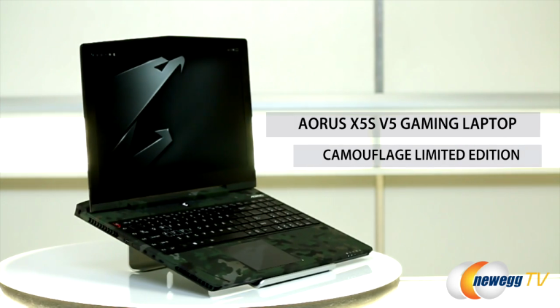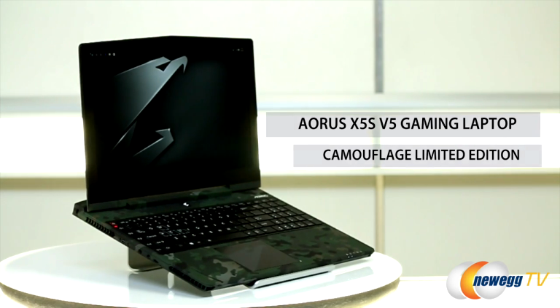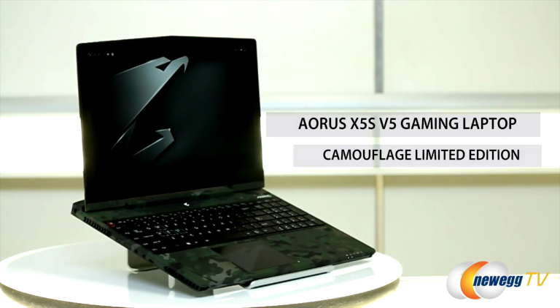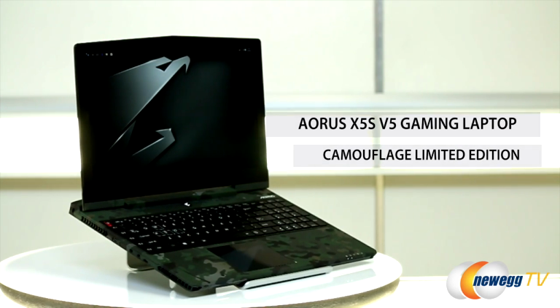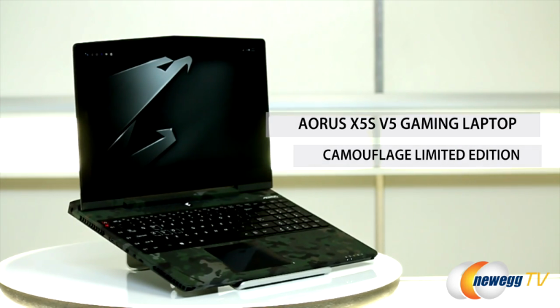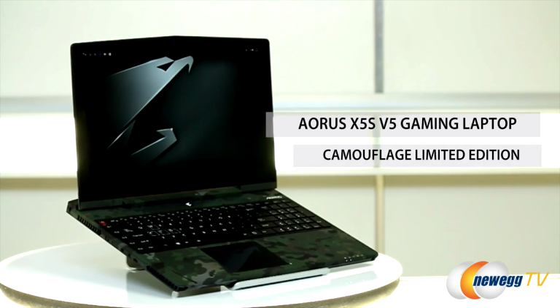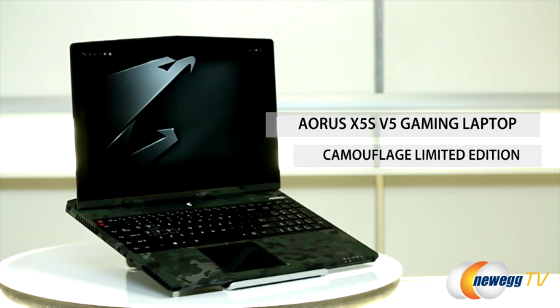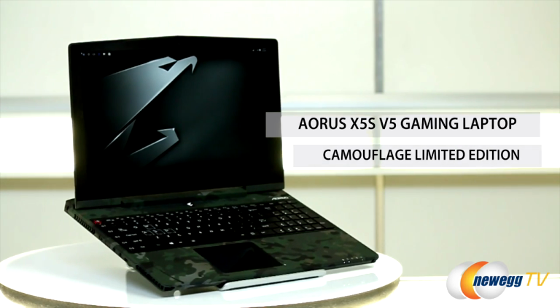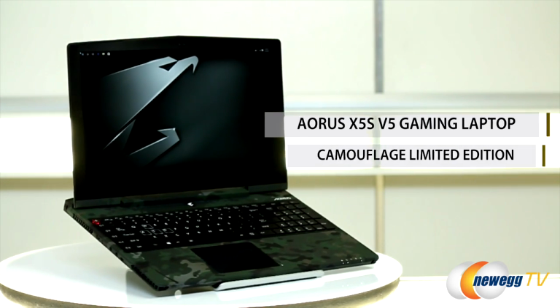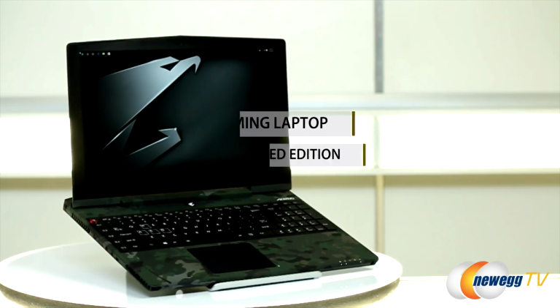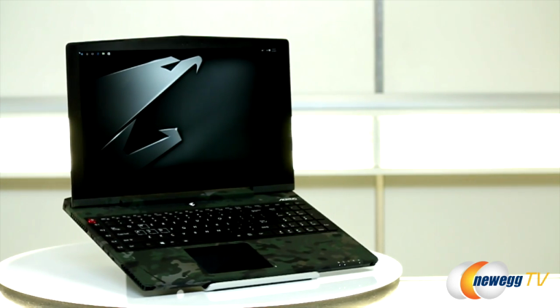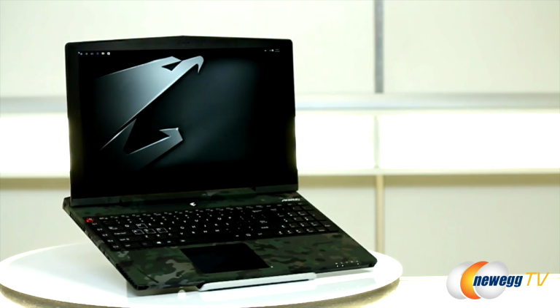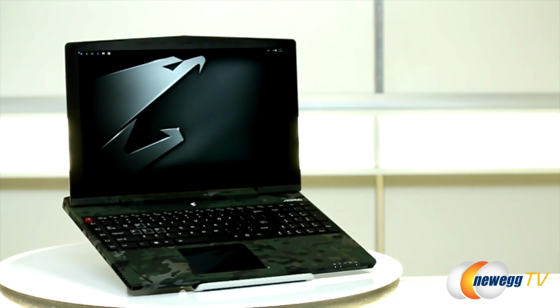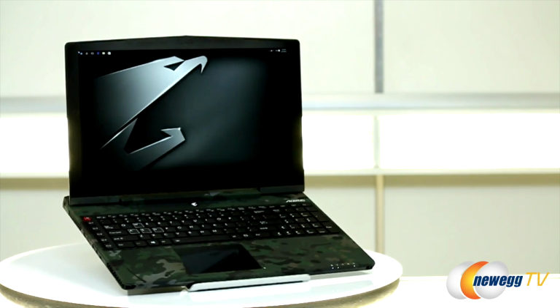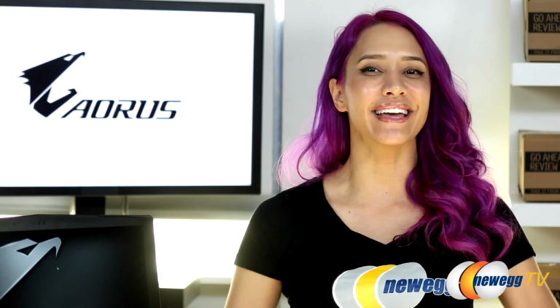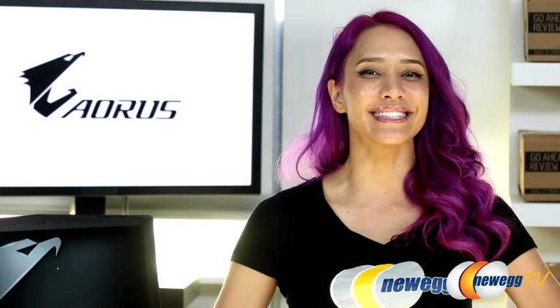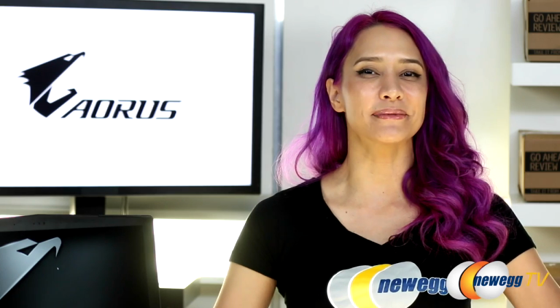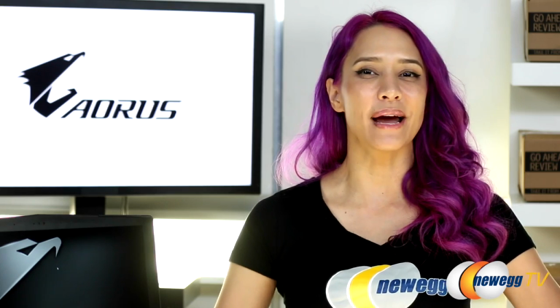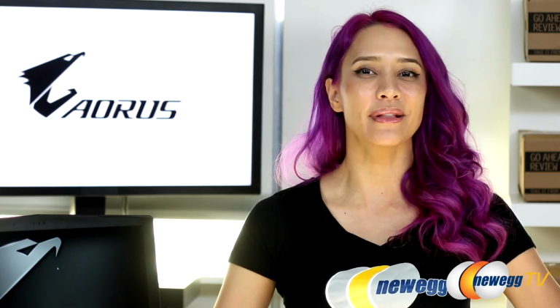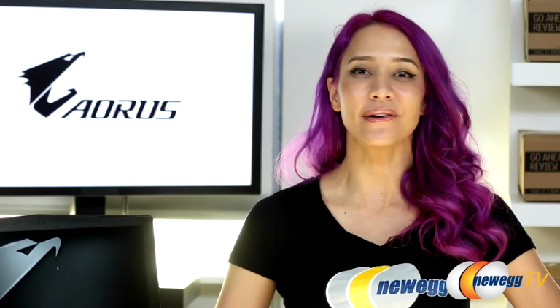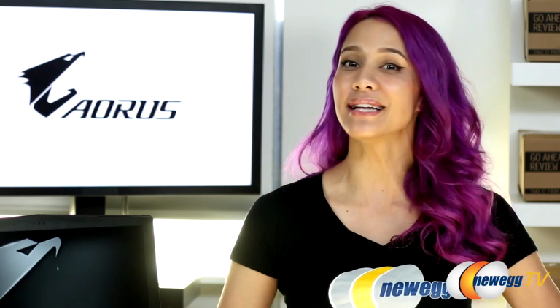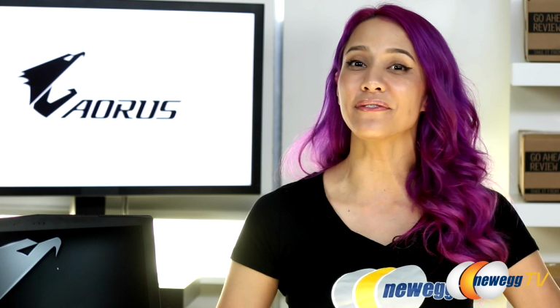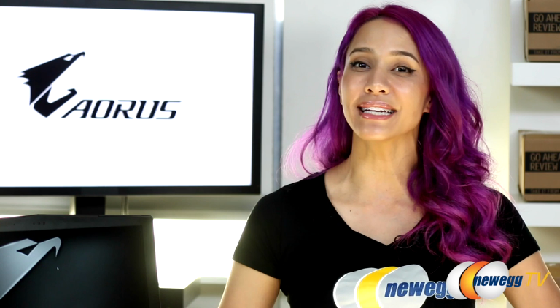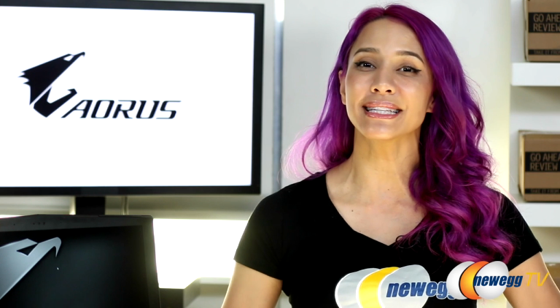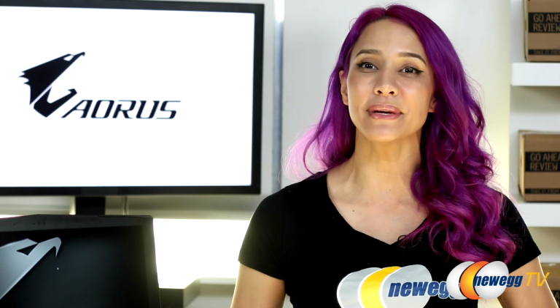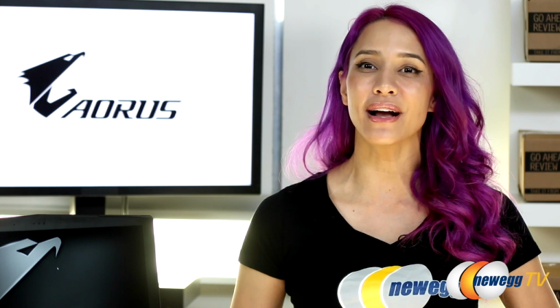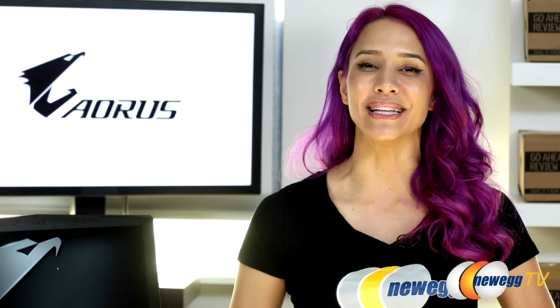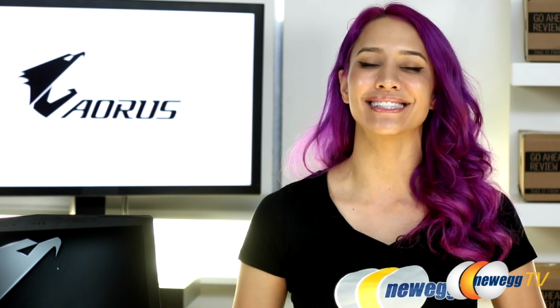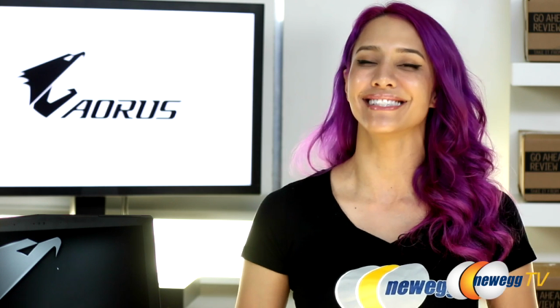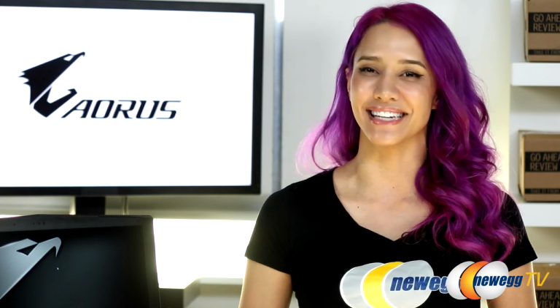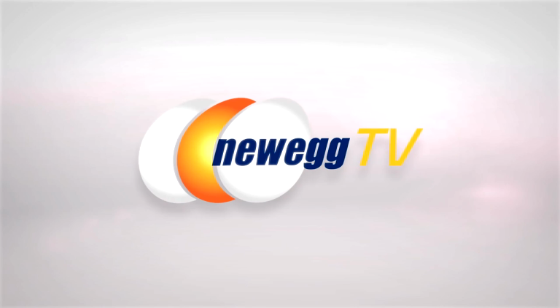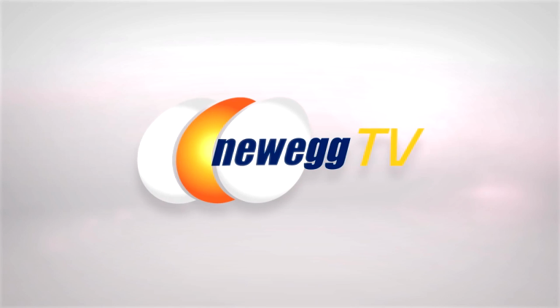Once again, I'm Mailyn Starley for Newegg TV. Remember to like and subscribe below, and don't forget to leave me your comments. See you next time.